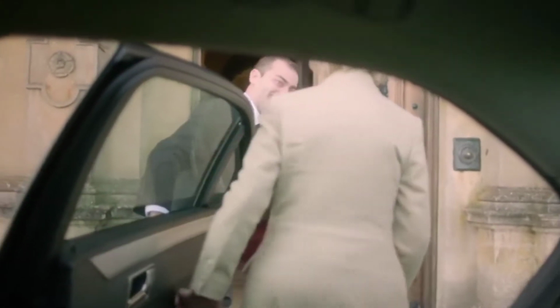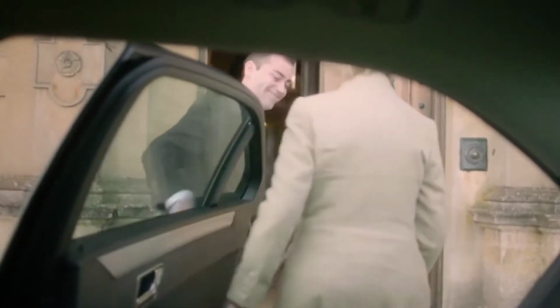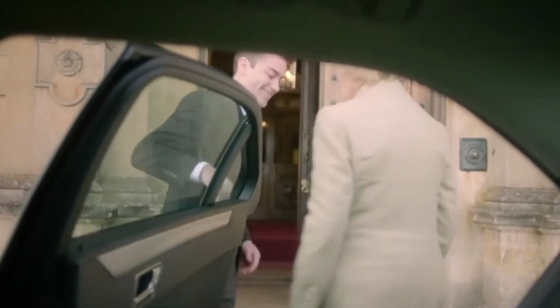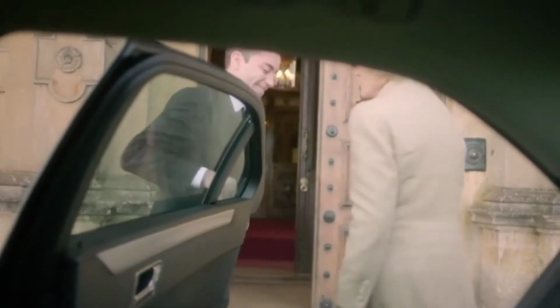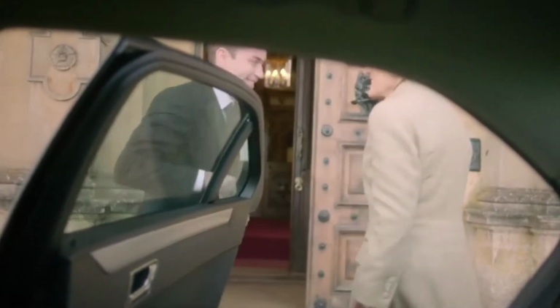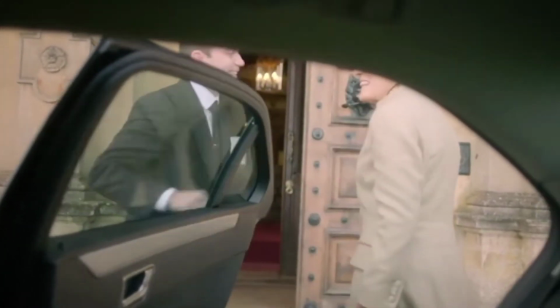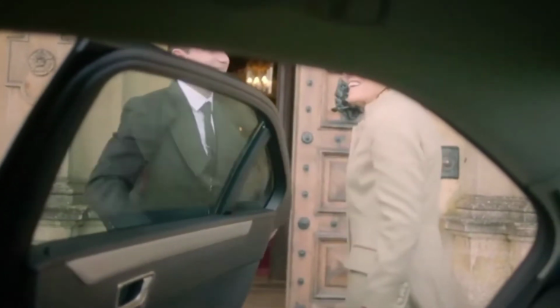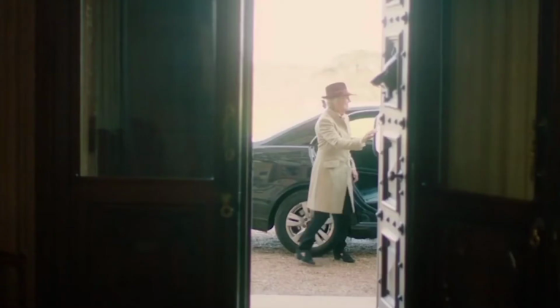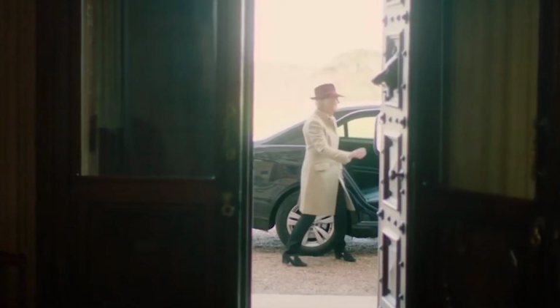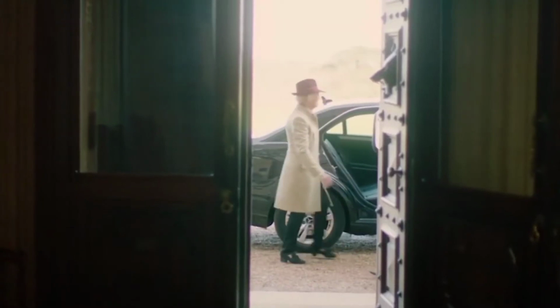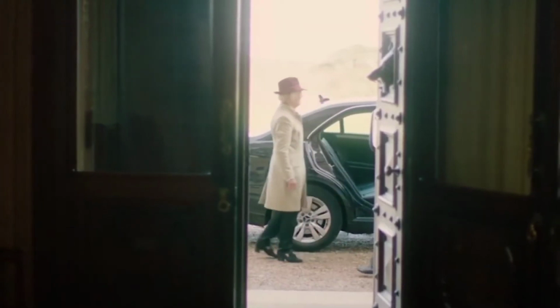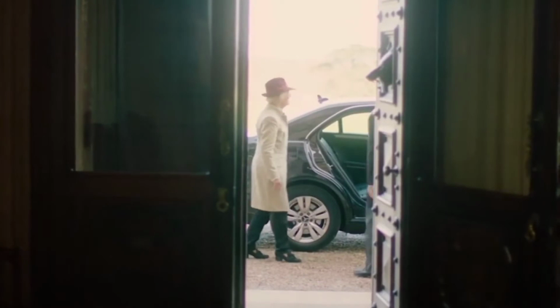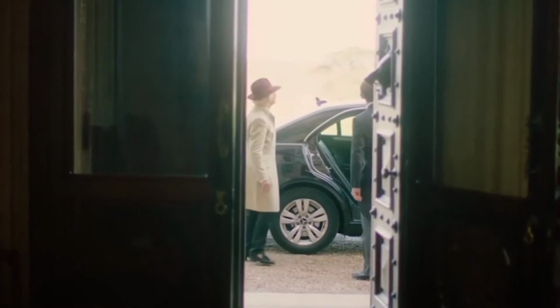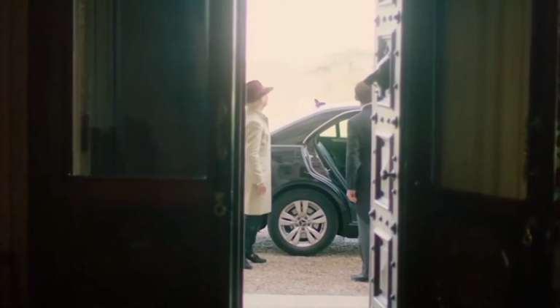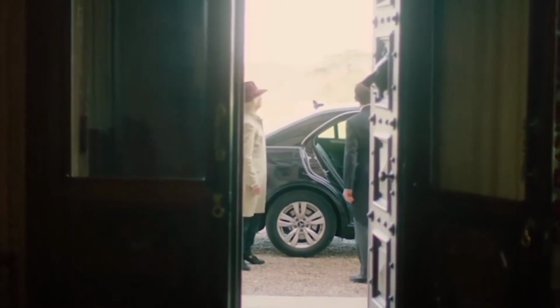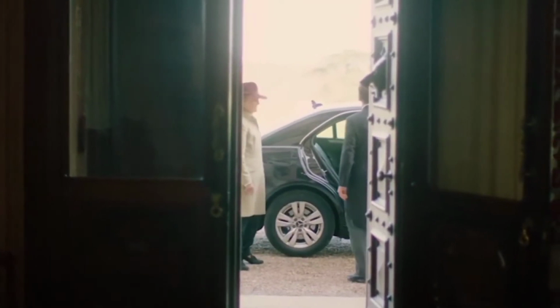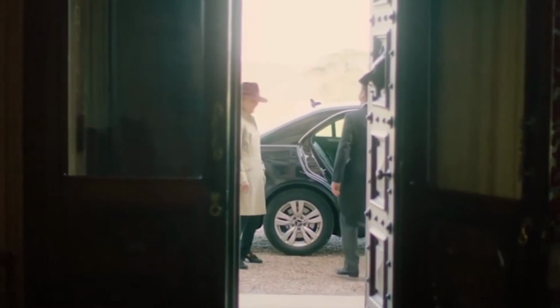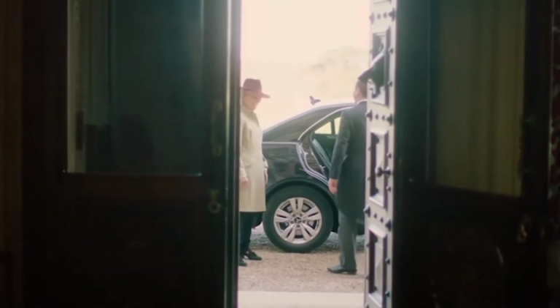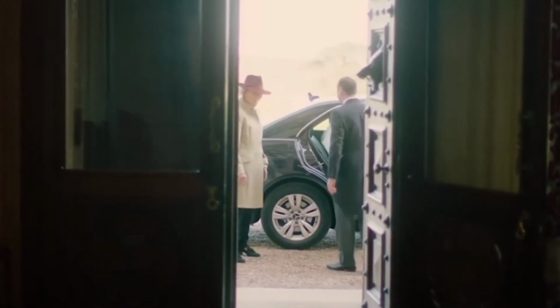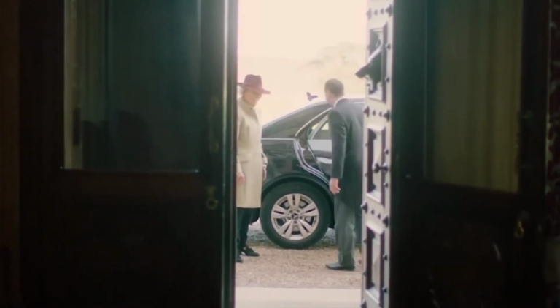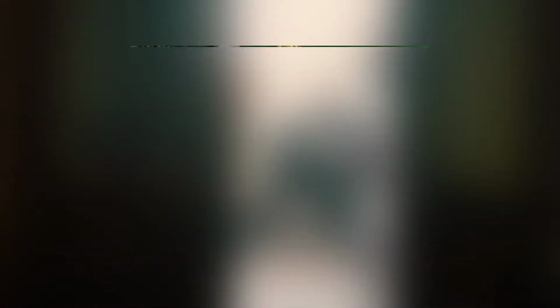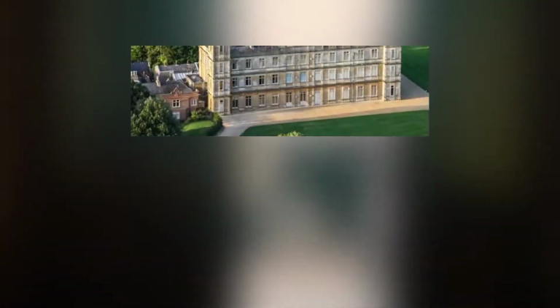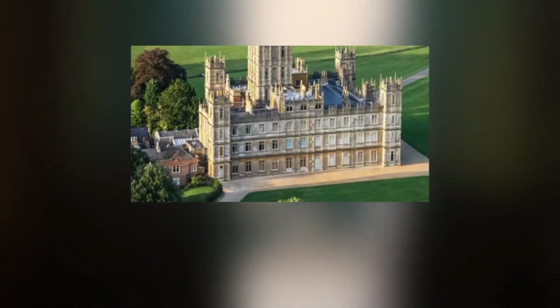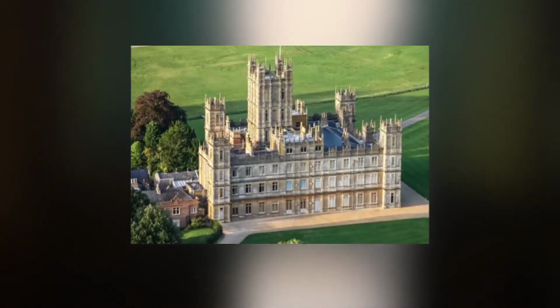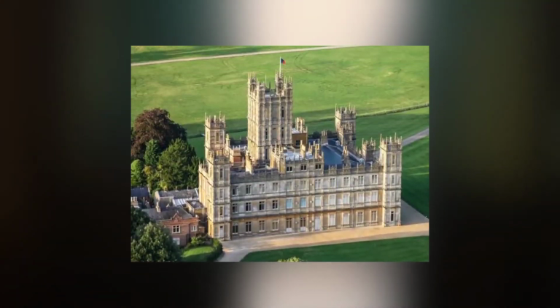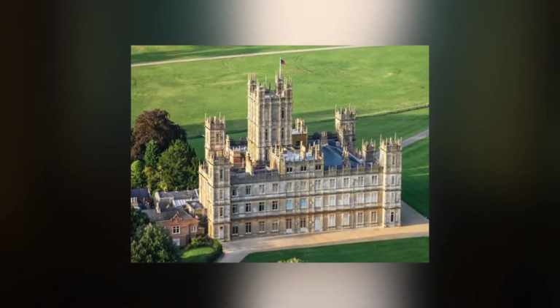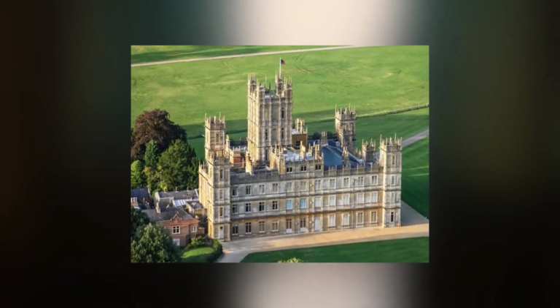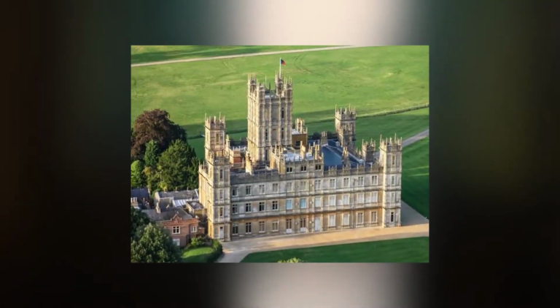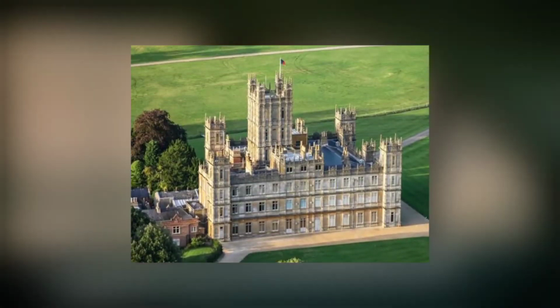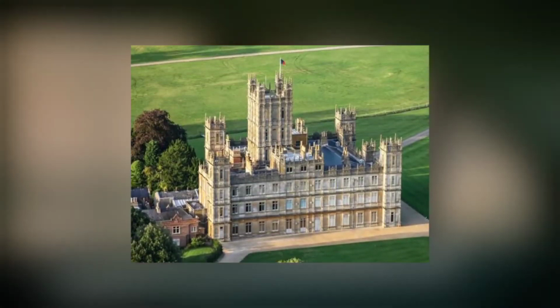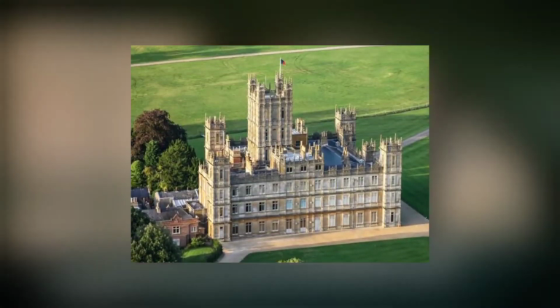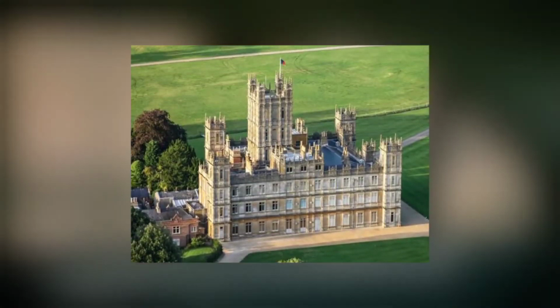However, there are plenty of locations inside the manor. It has 300 rooms, and eagle-eyed viewers may become familiar with its velvet ceilings and massive atrium.